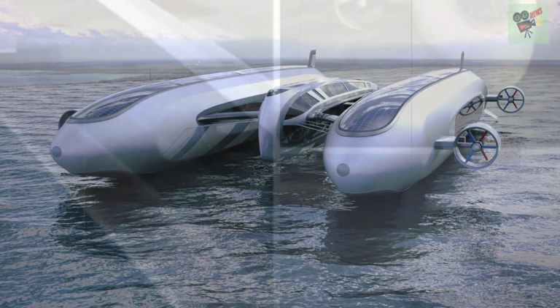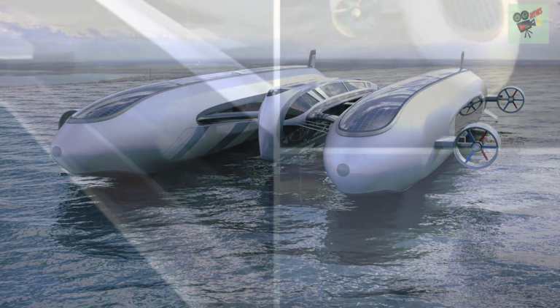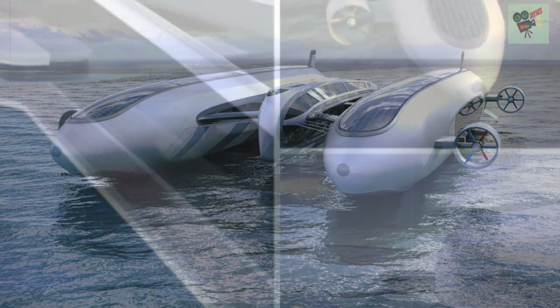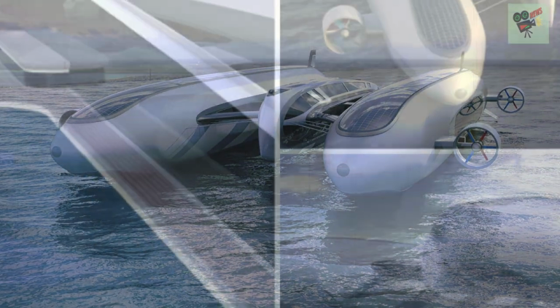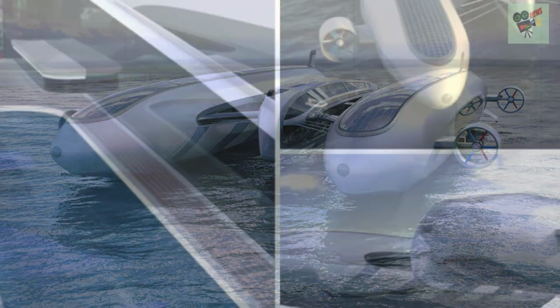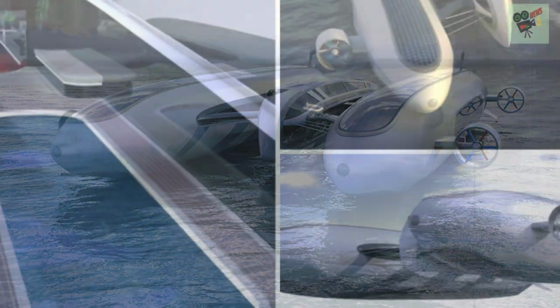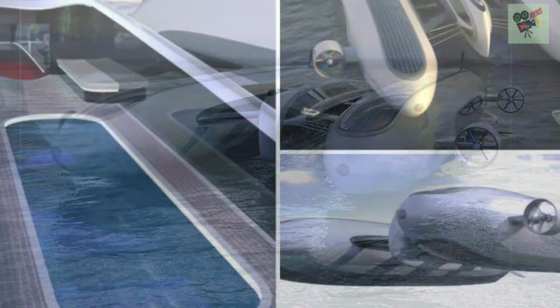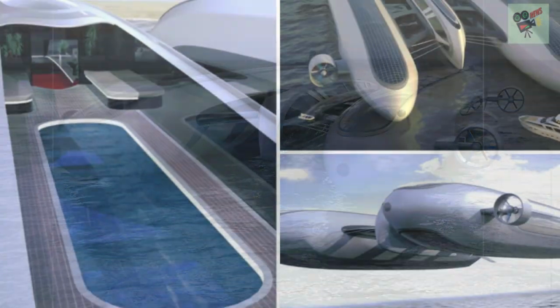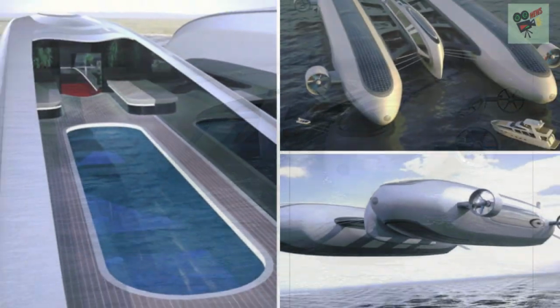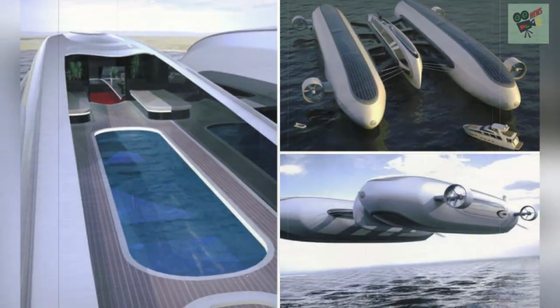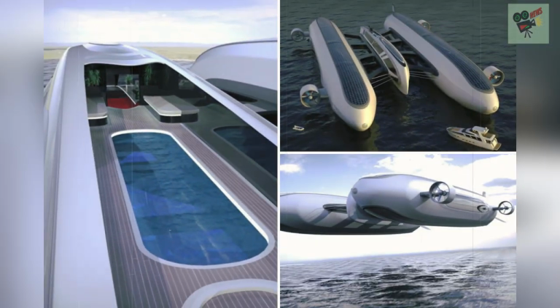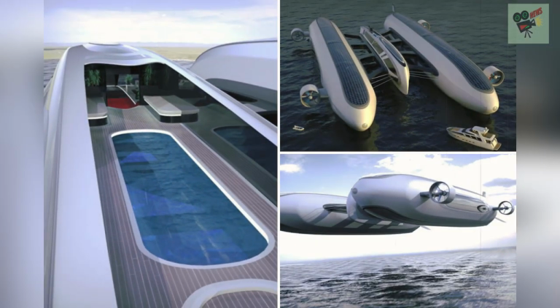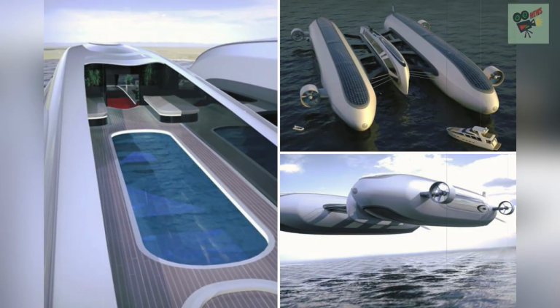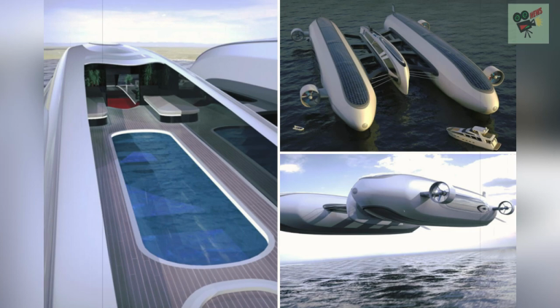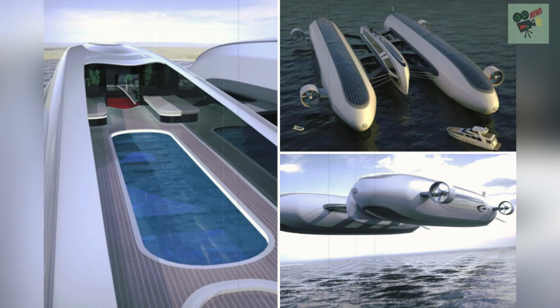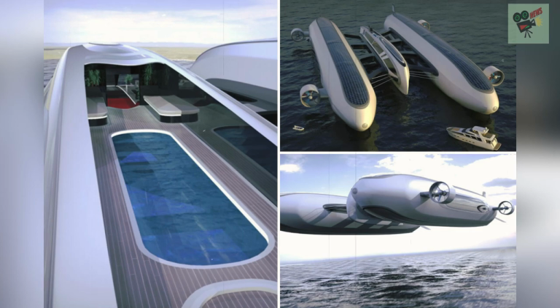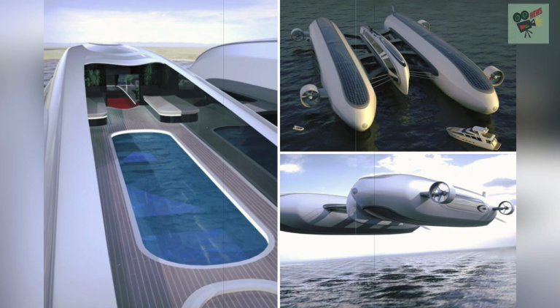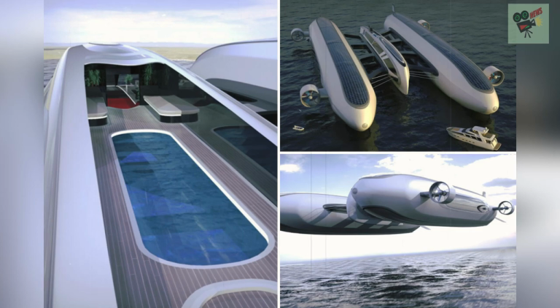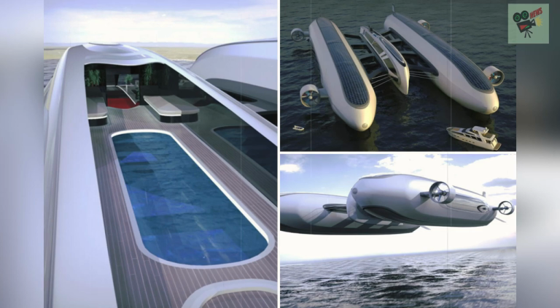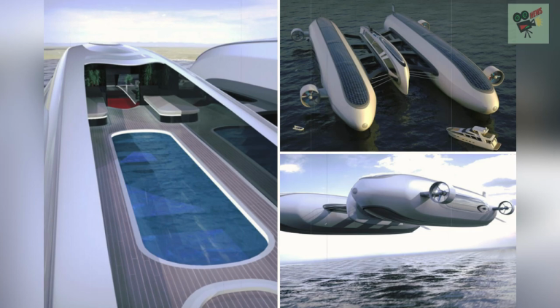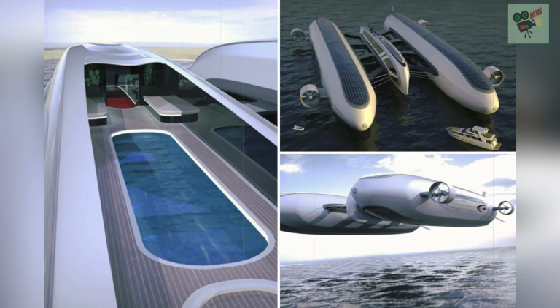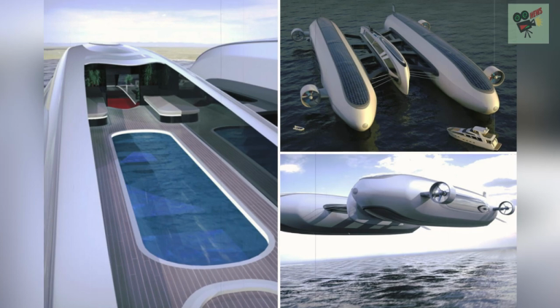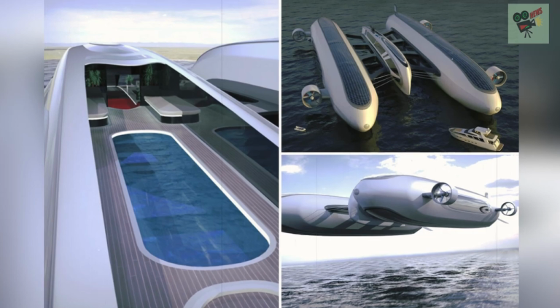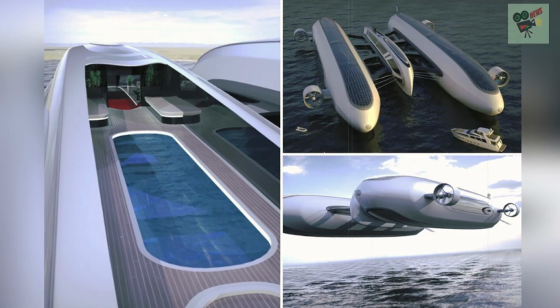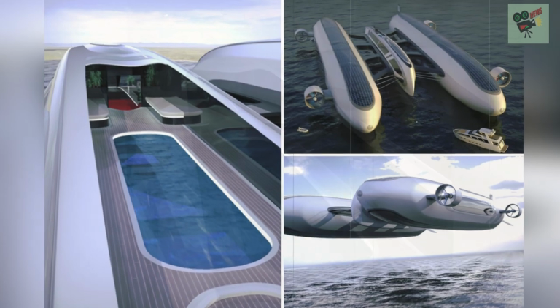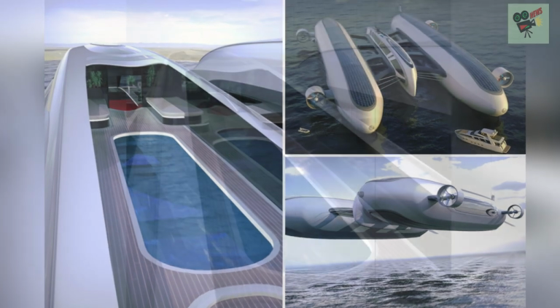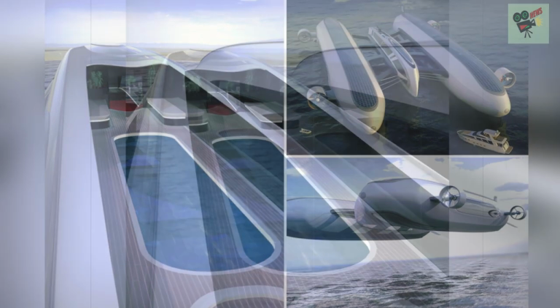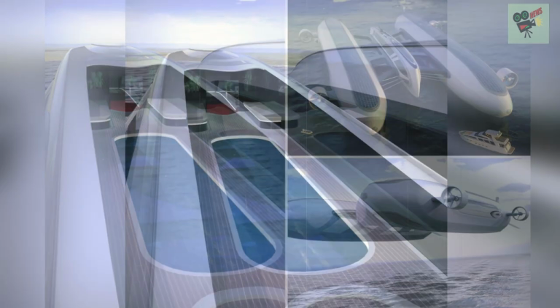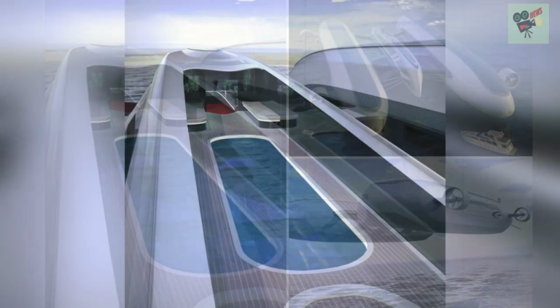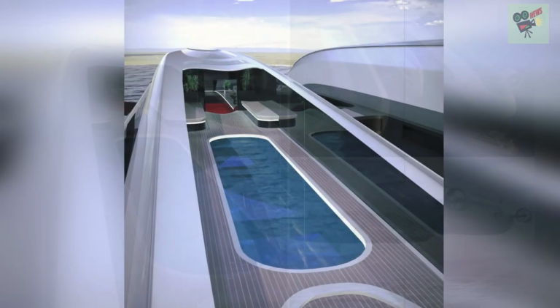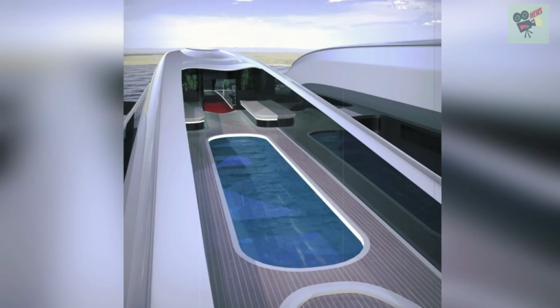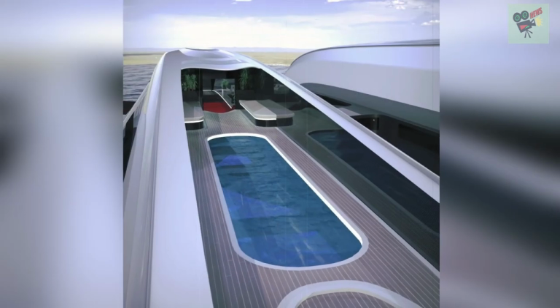An optional extra allows a helicopter to rest on the structure for flying visits to local destinations.